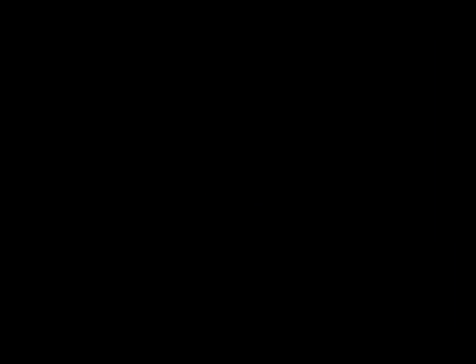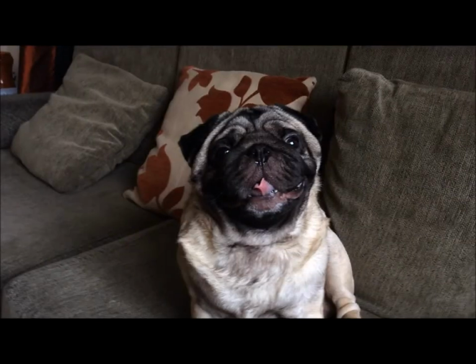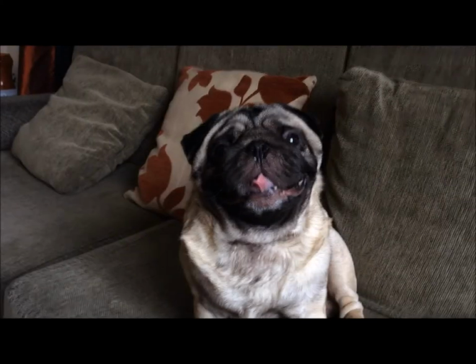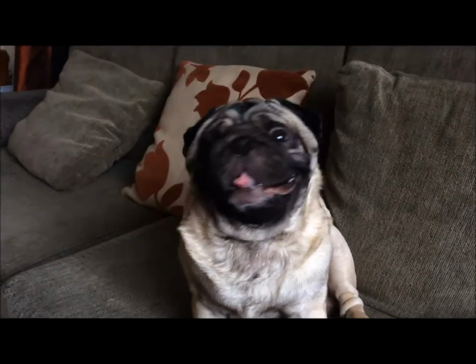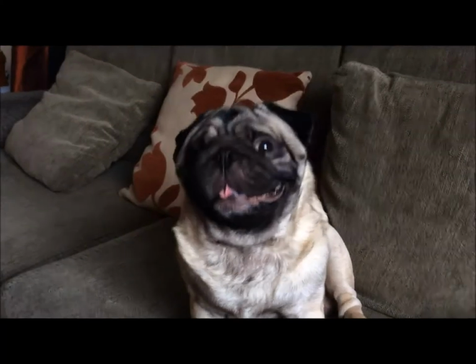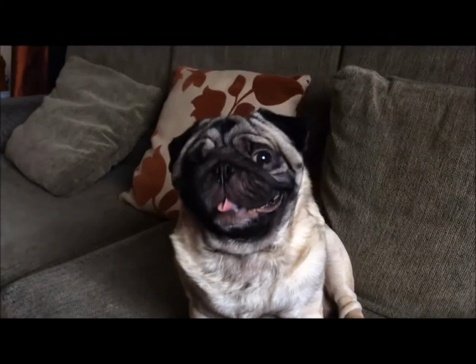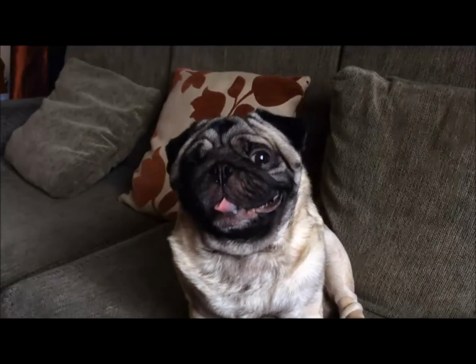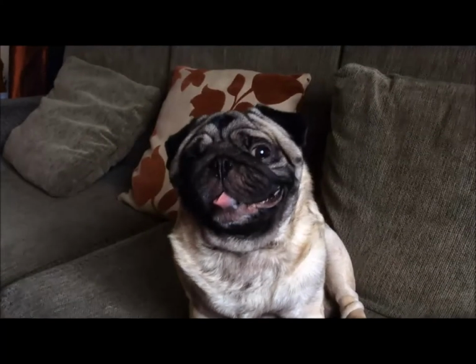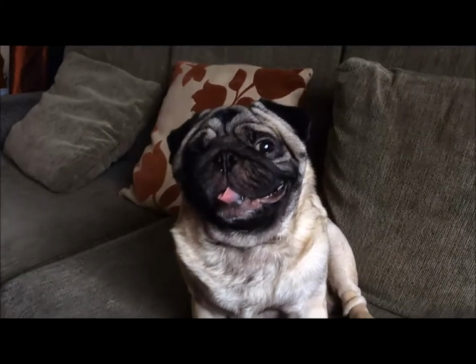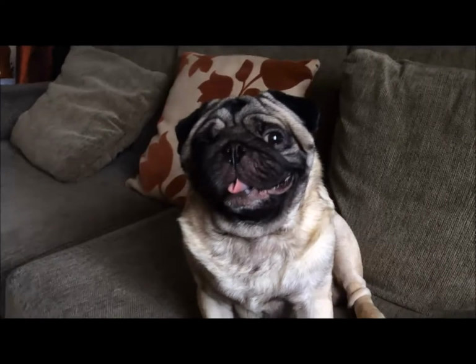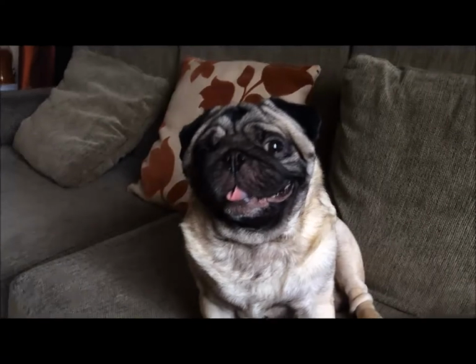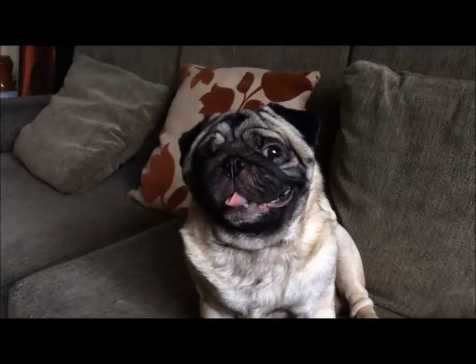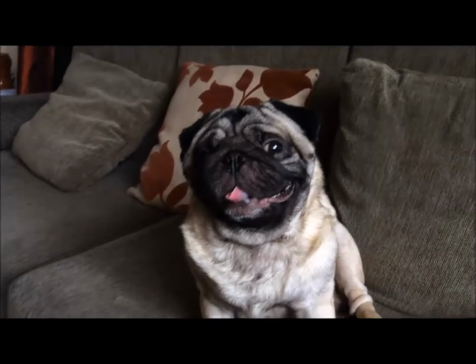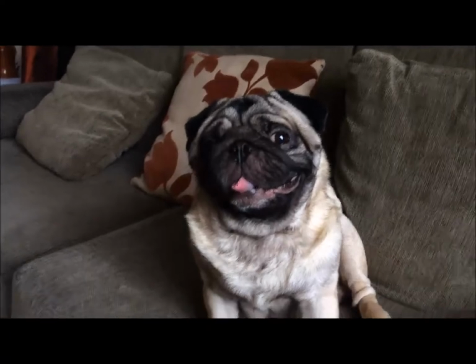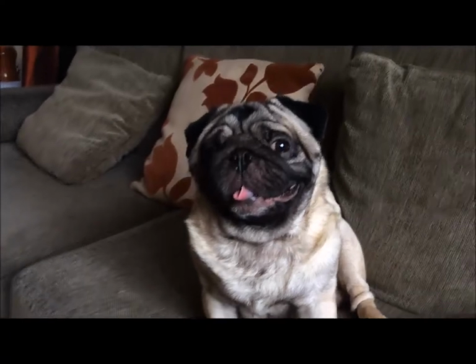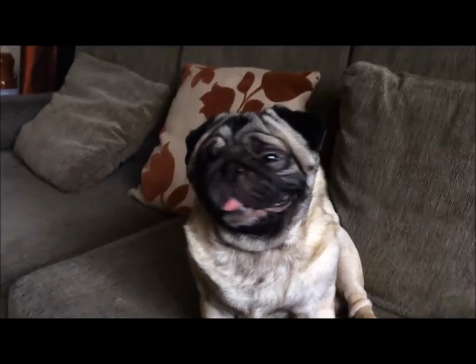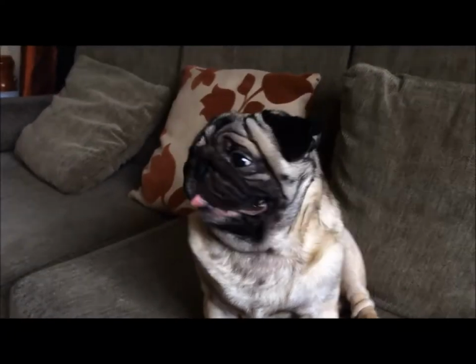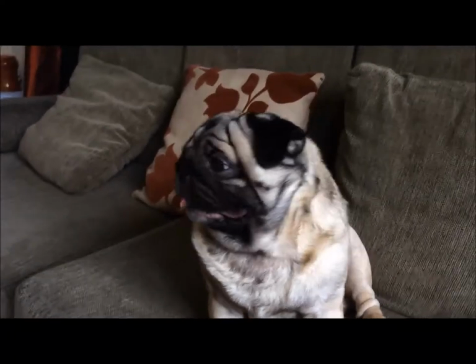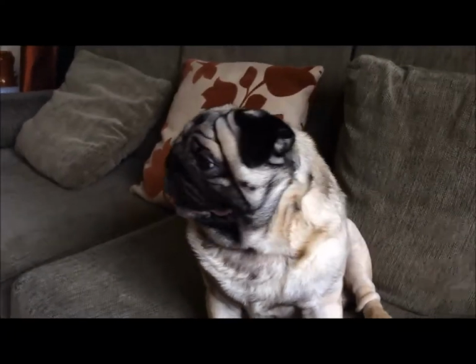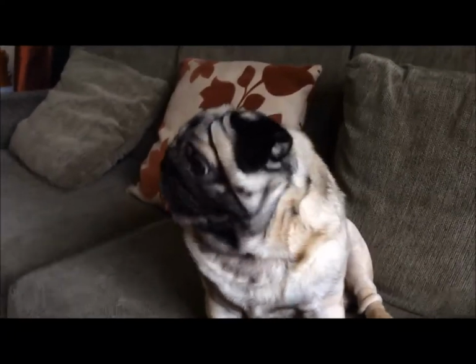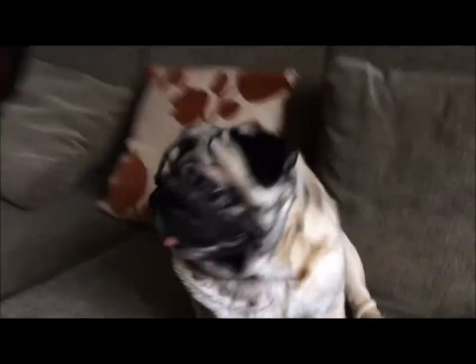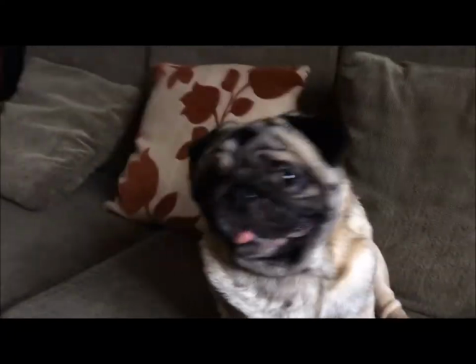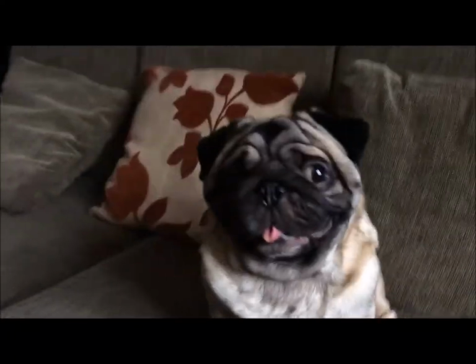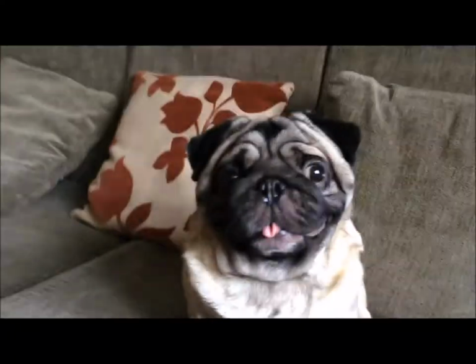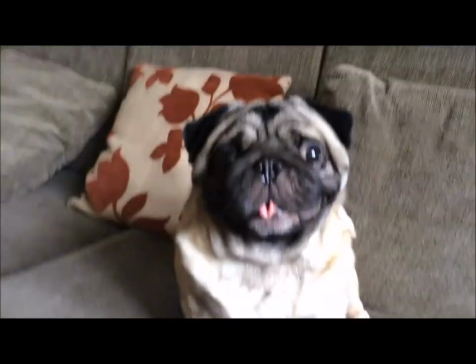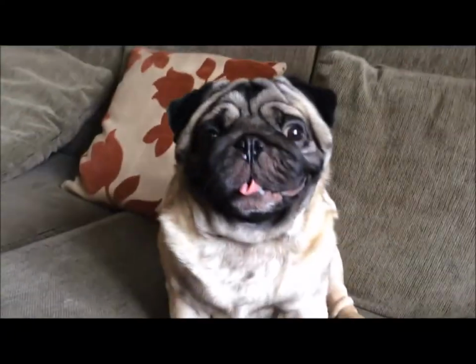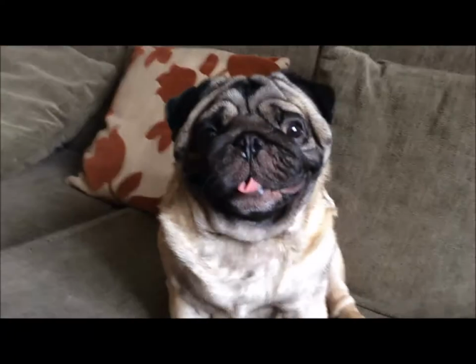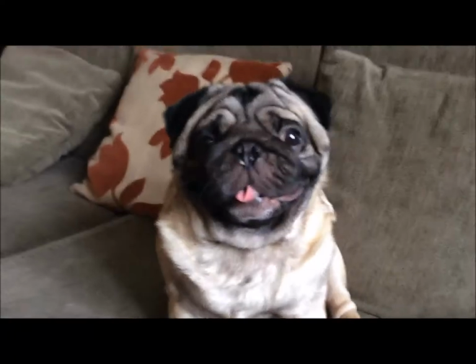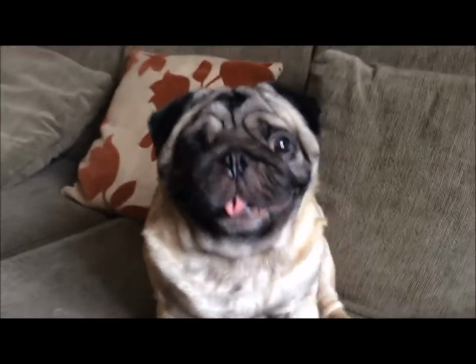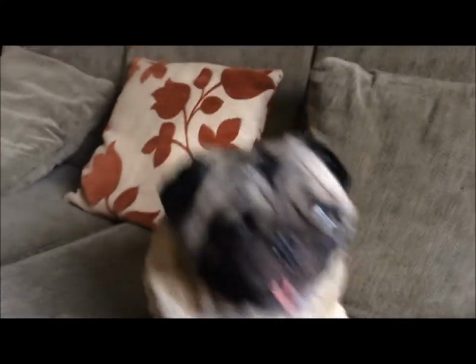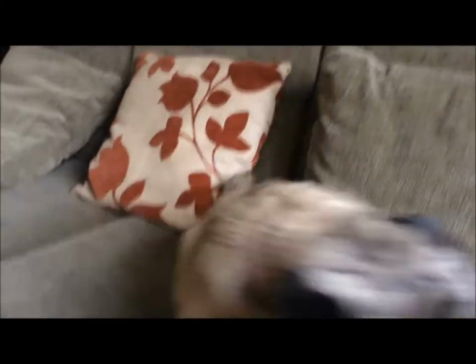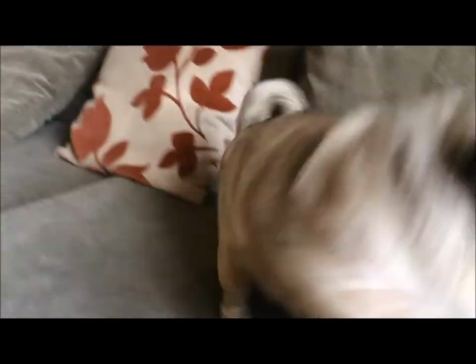Yo, what up pugs! Genie11 isn't here today so I'm taking over — [blooper outtake].